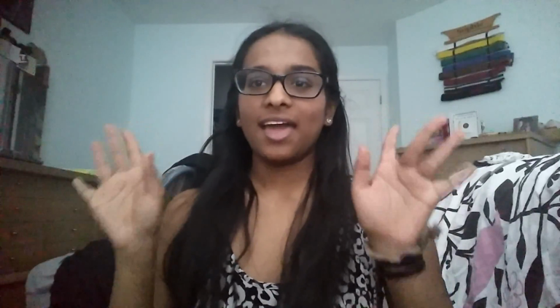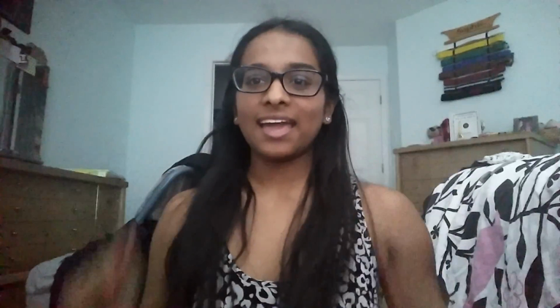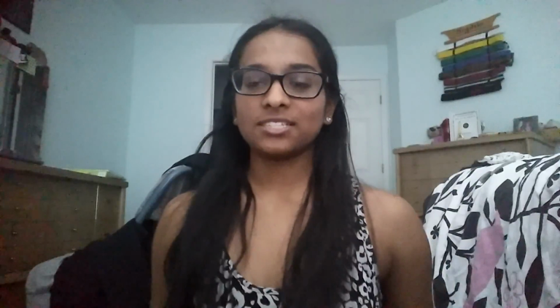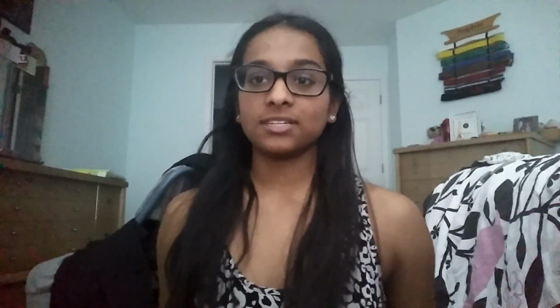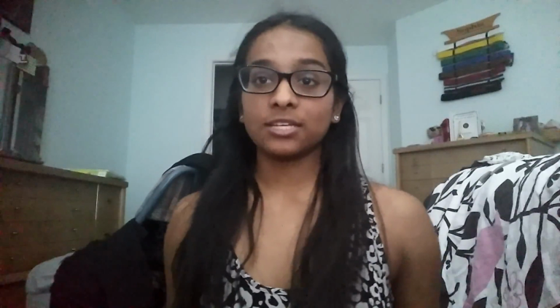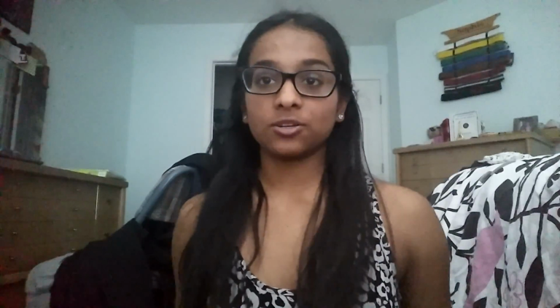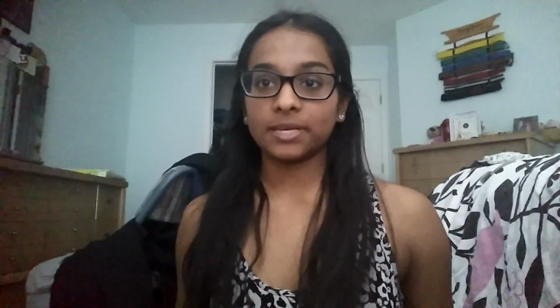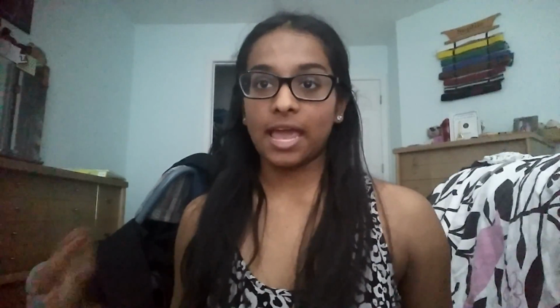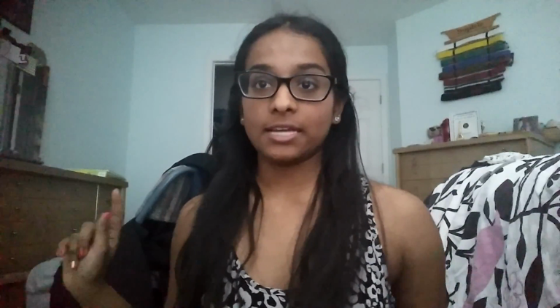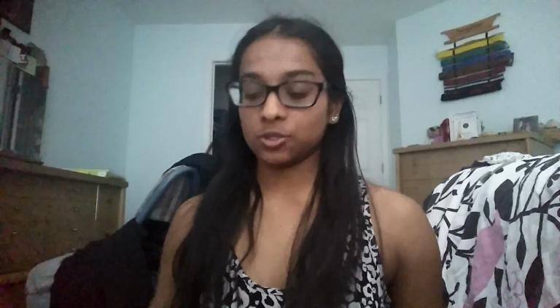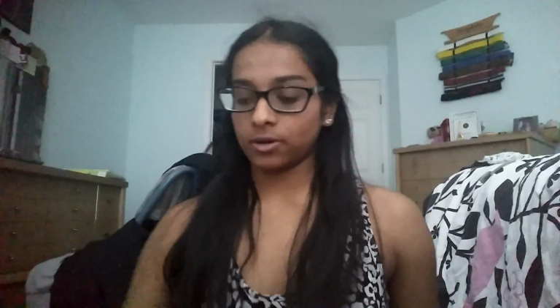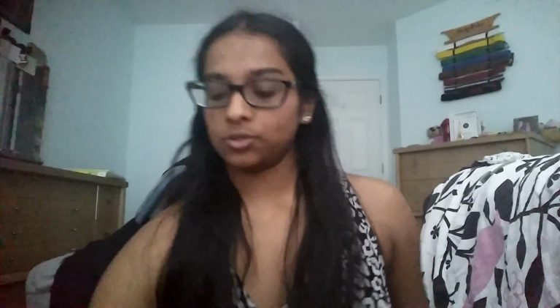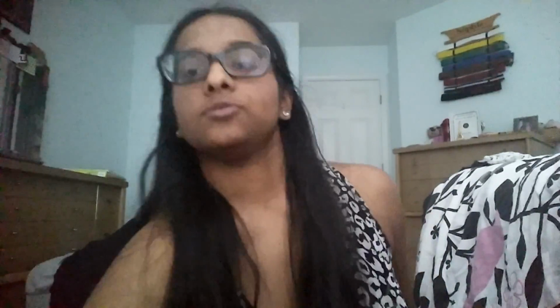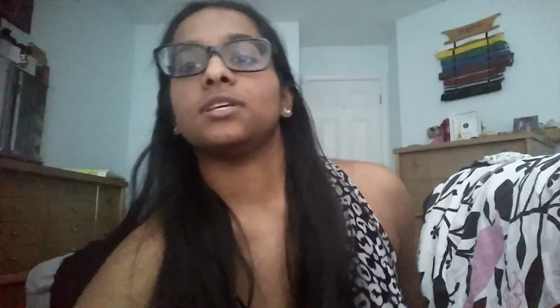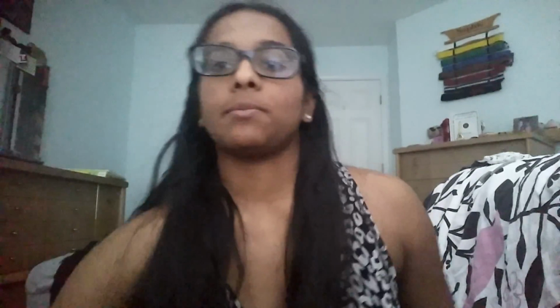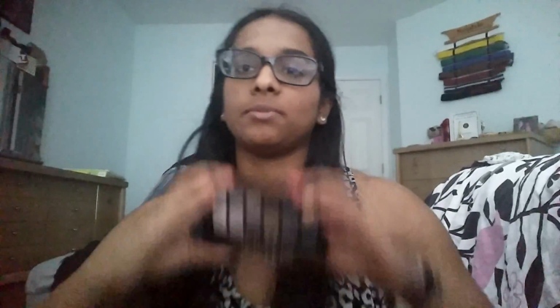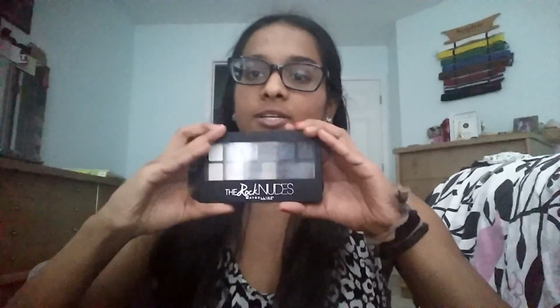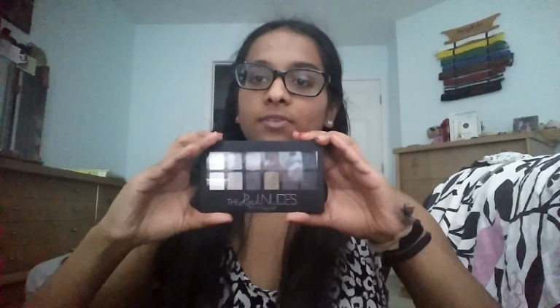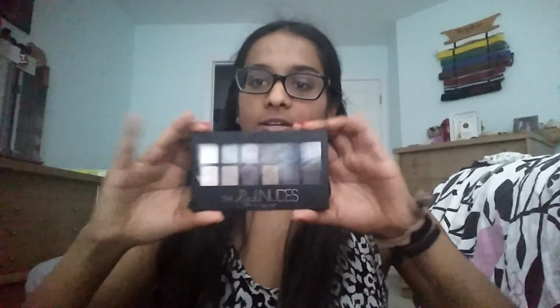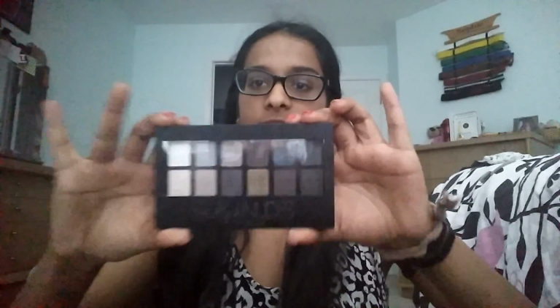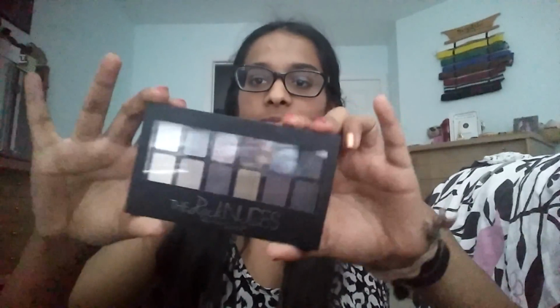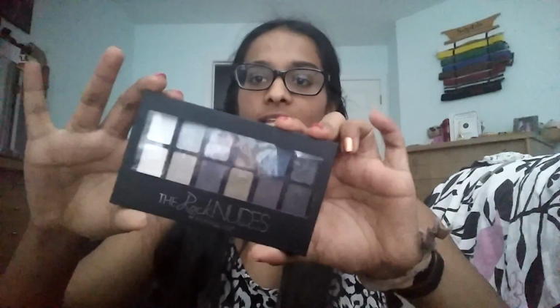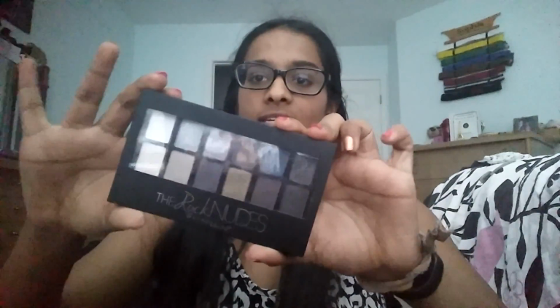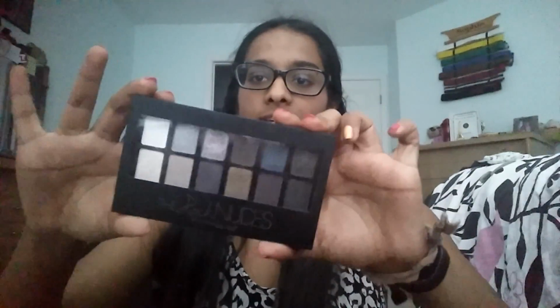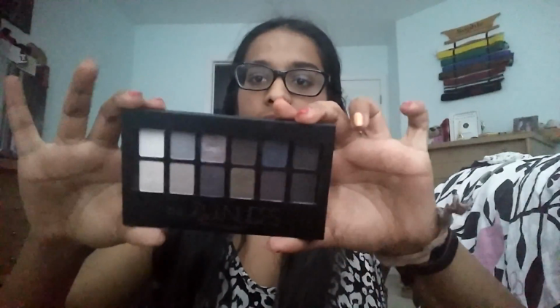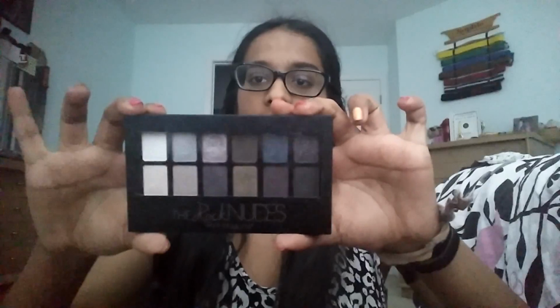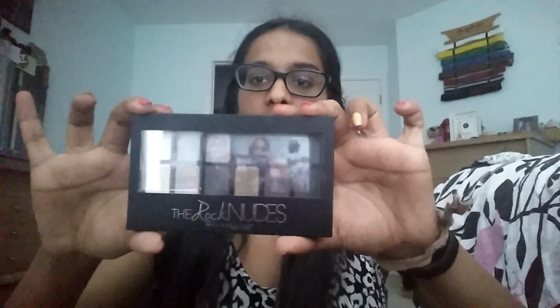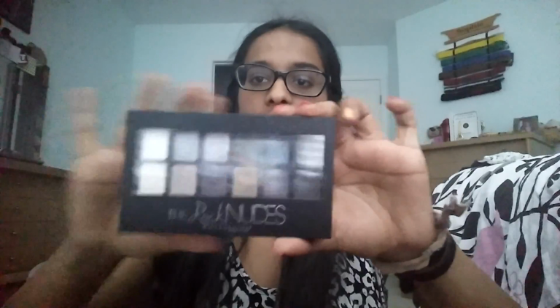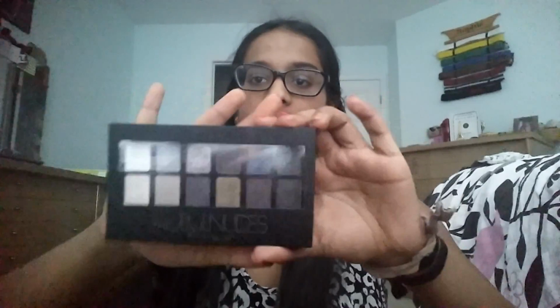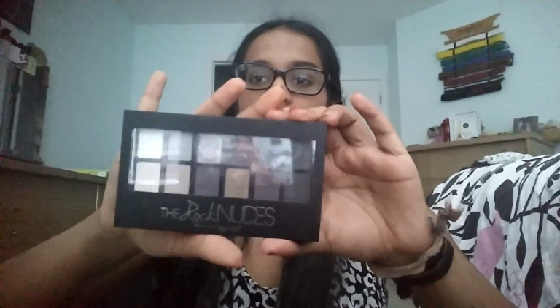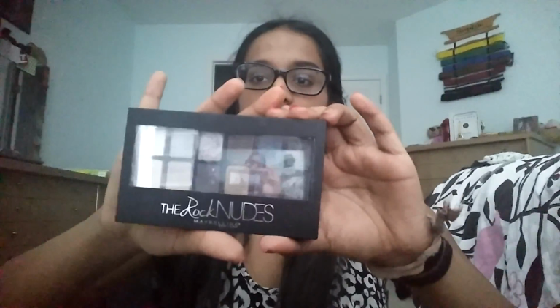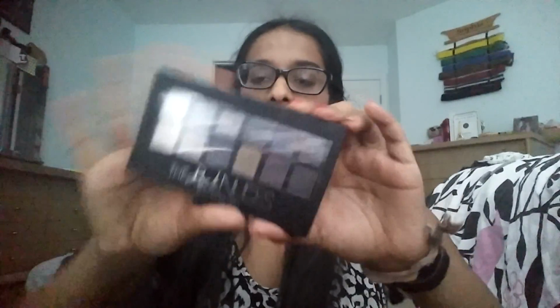Hey guys, so today is going to be a tutorial using the Maybelline Rock Maids palette. Here it is.